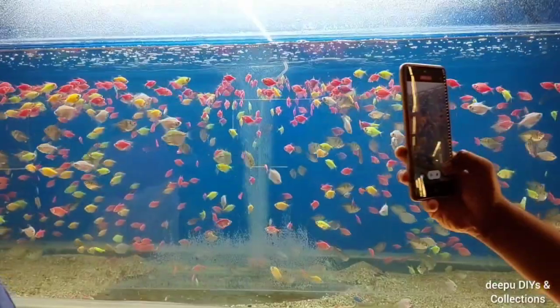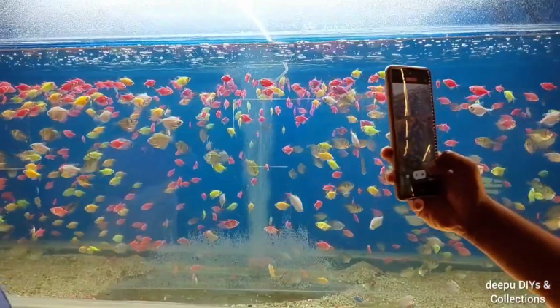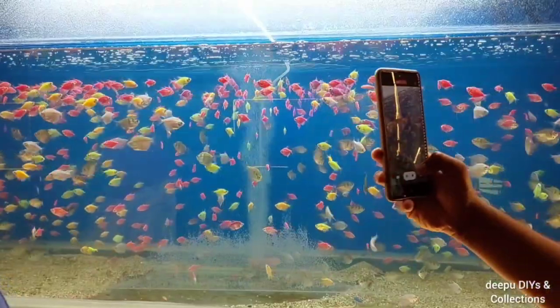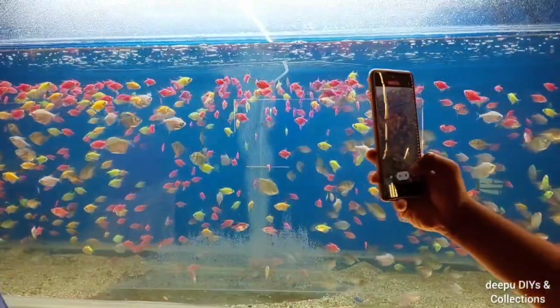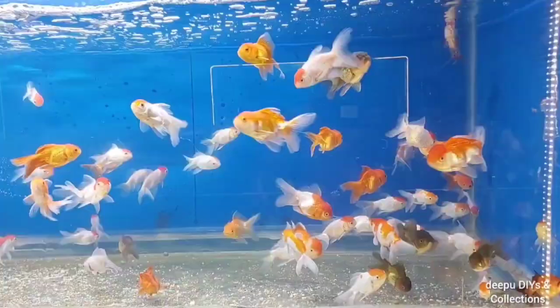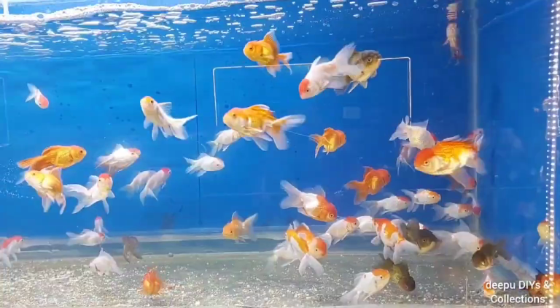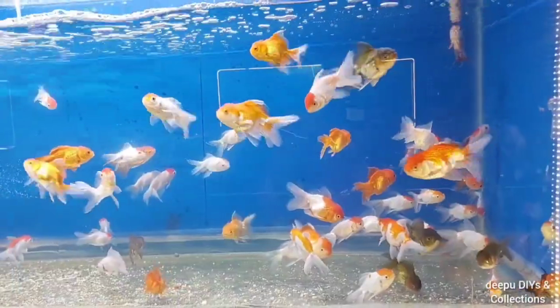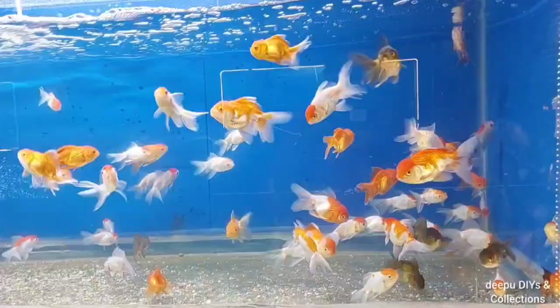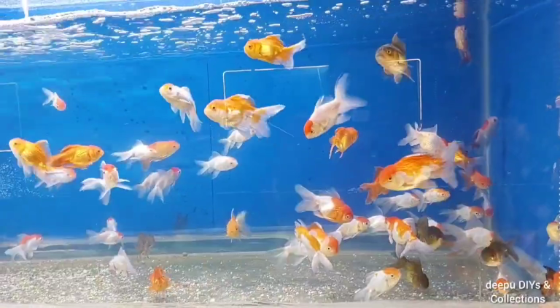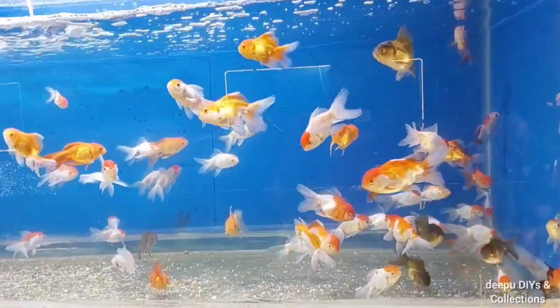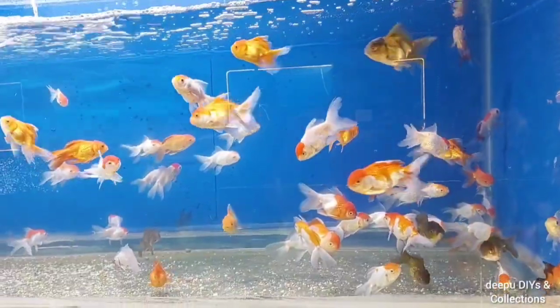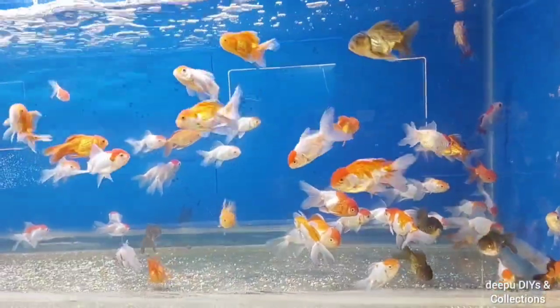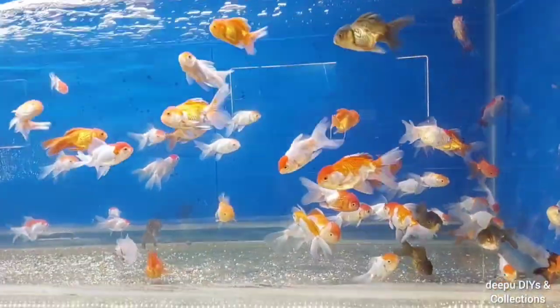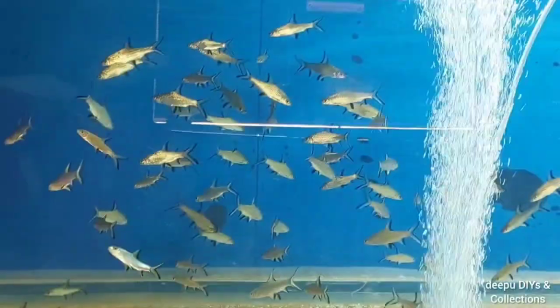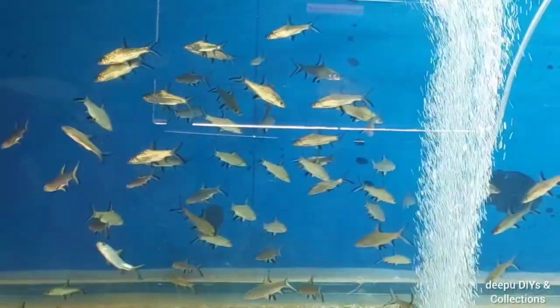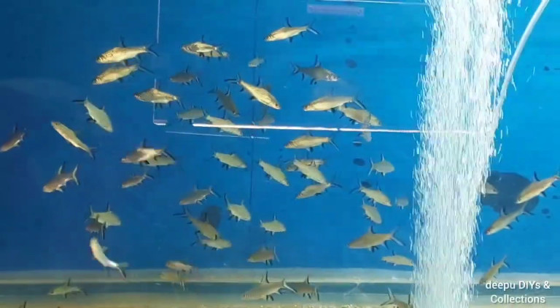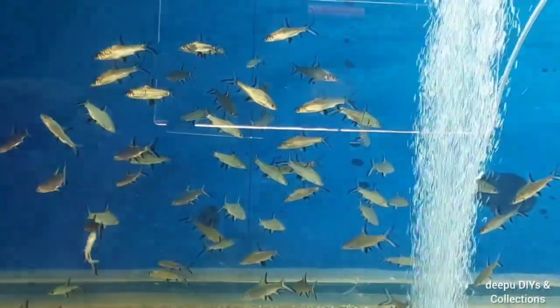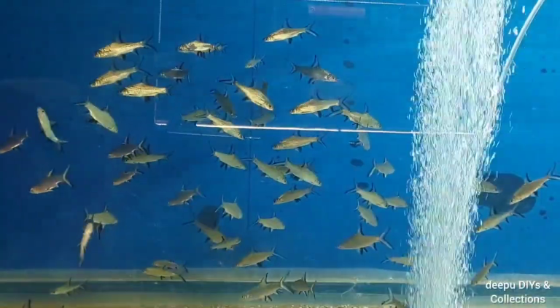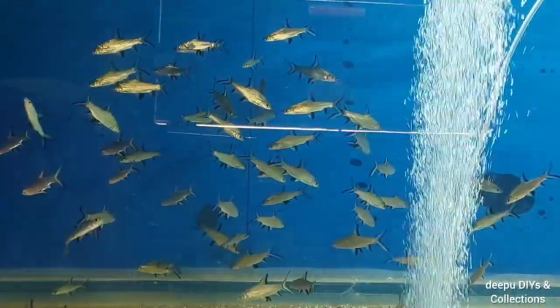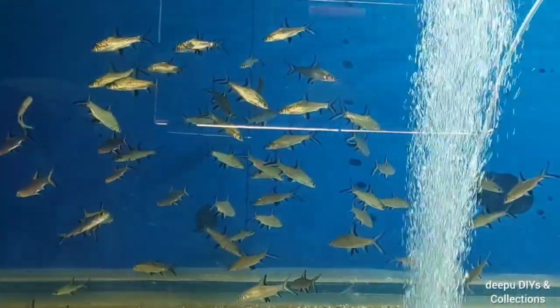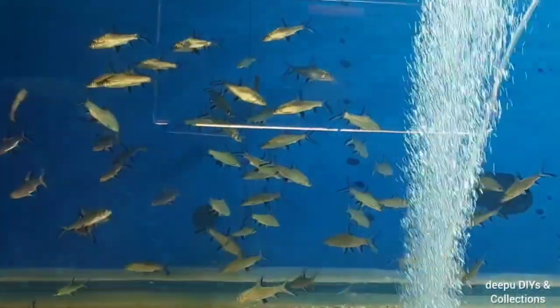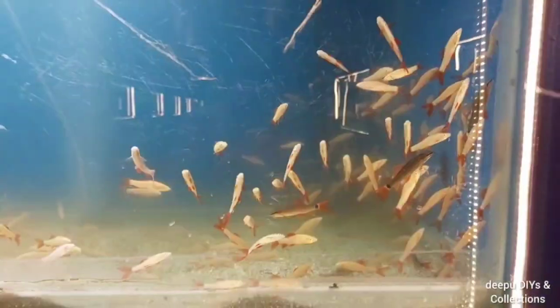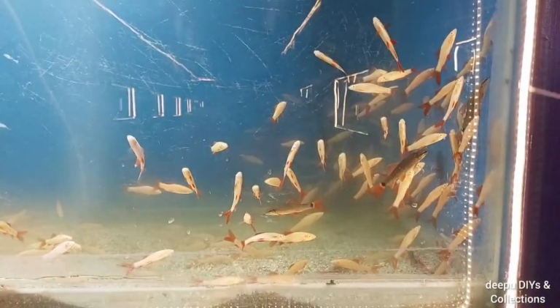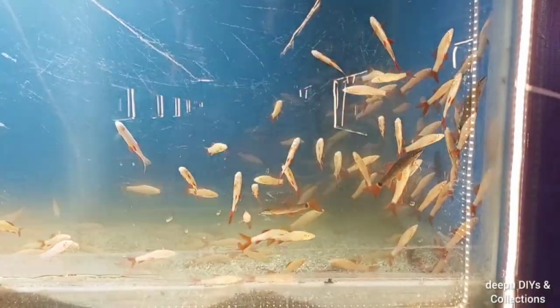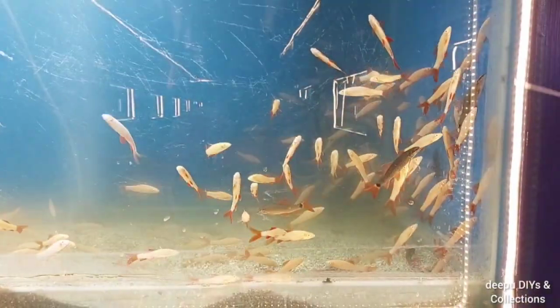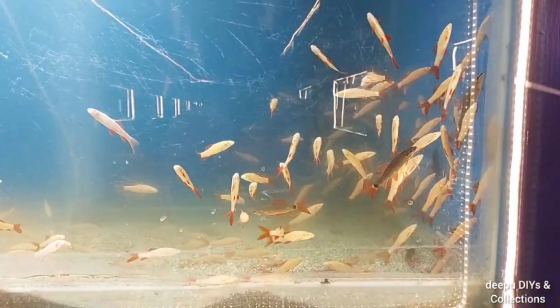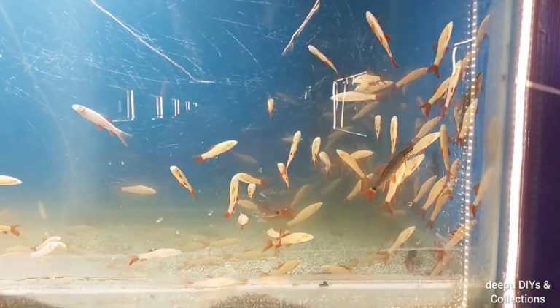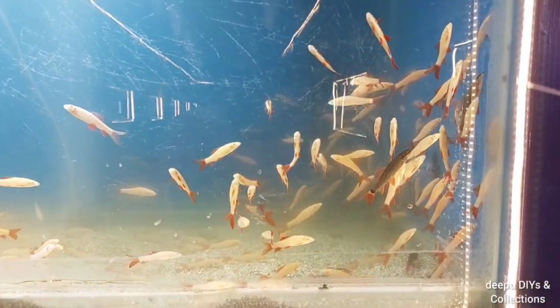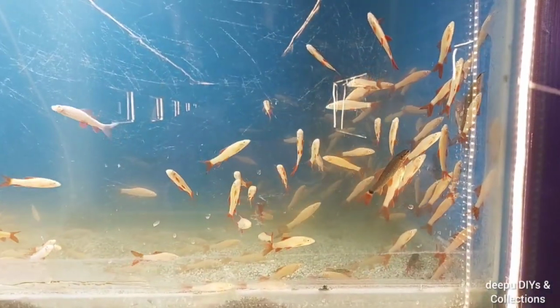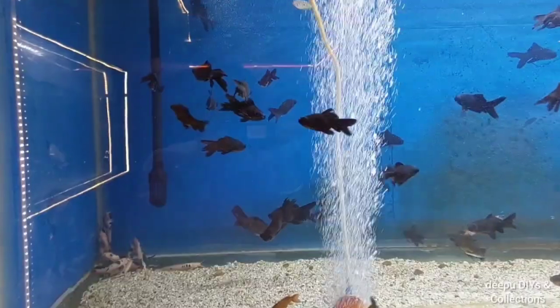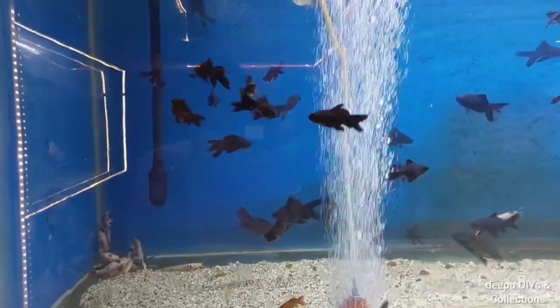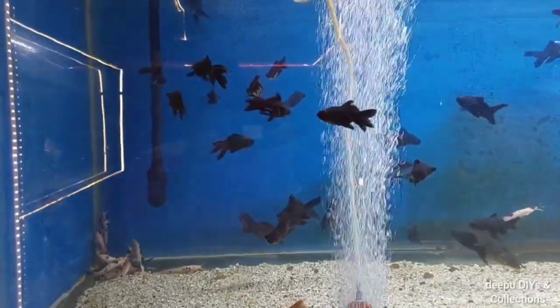Here we will see fish now — aquatic and exotic fish.